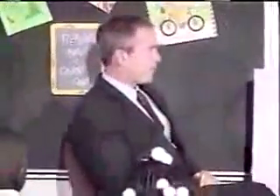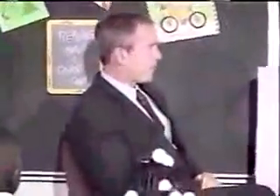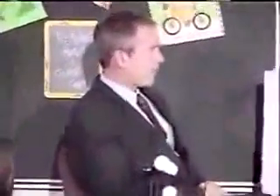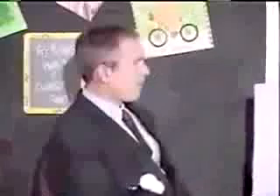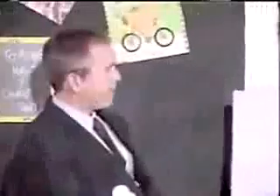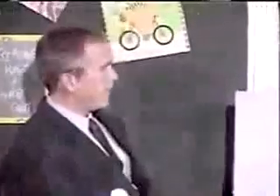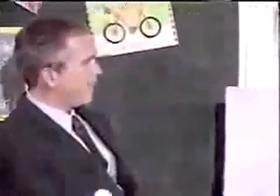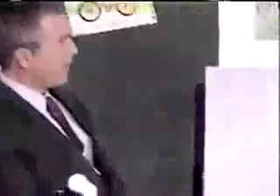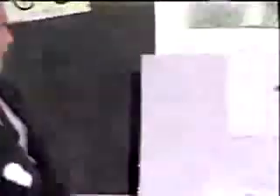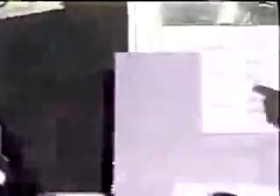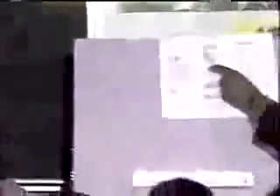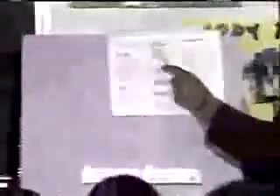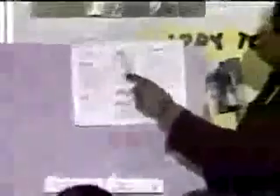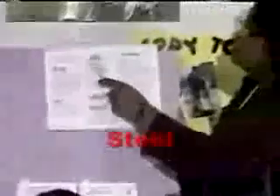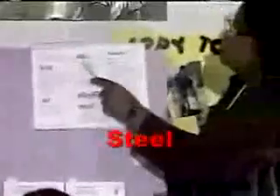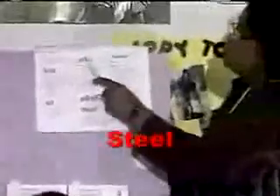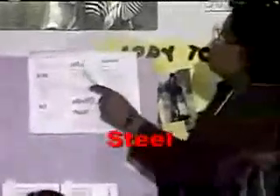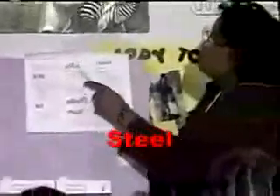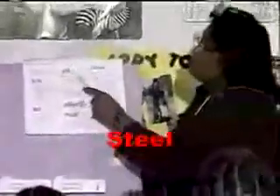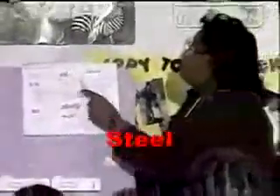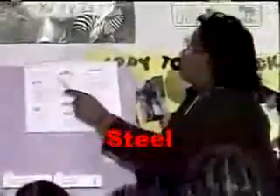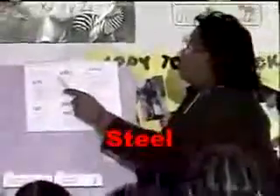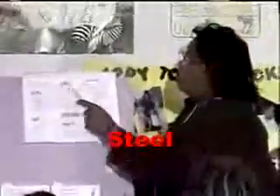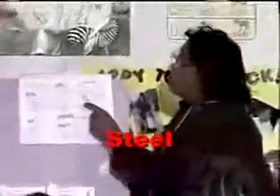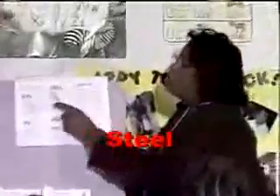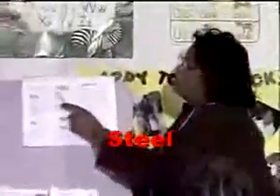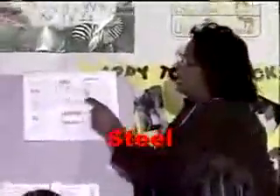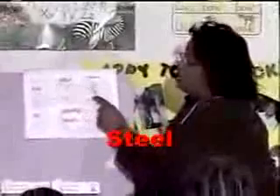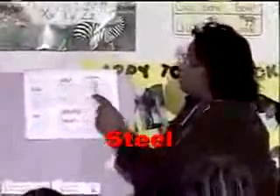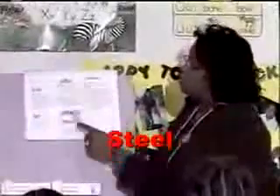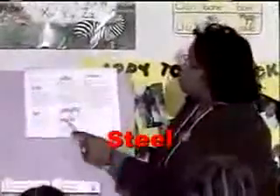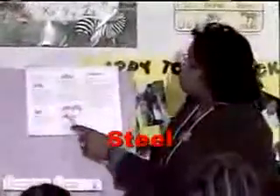Boys and girls, sound this word out. Get ready. Steal. What word? Steal. Yes, steal.